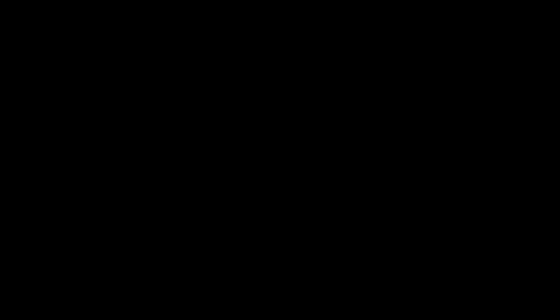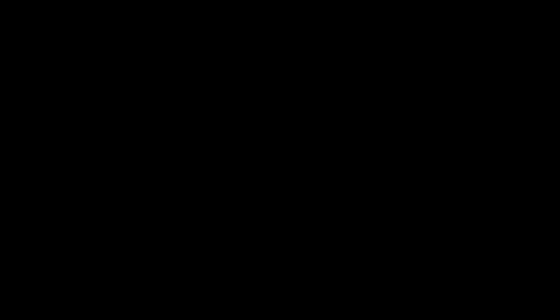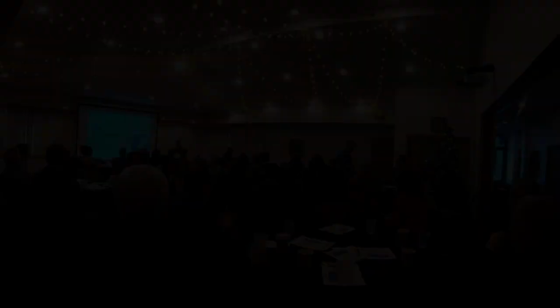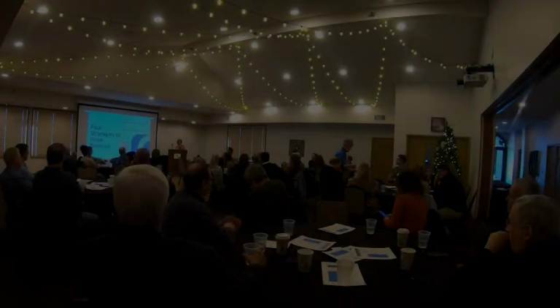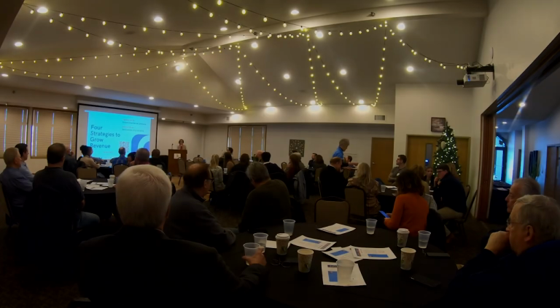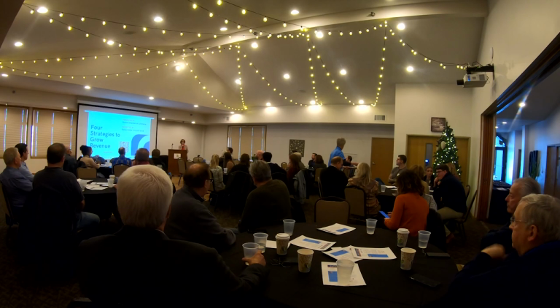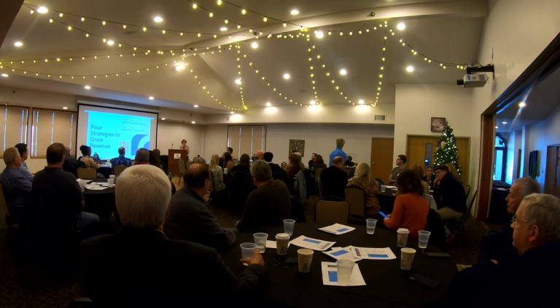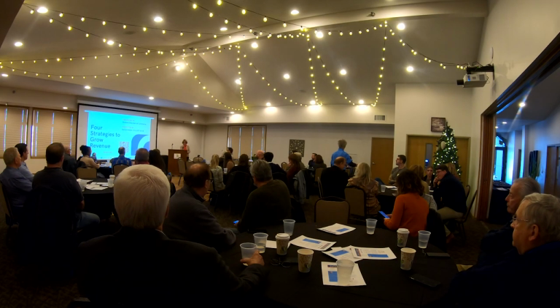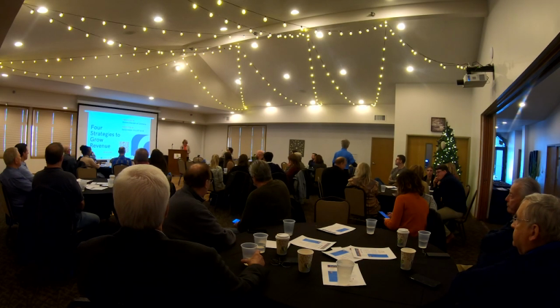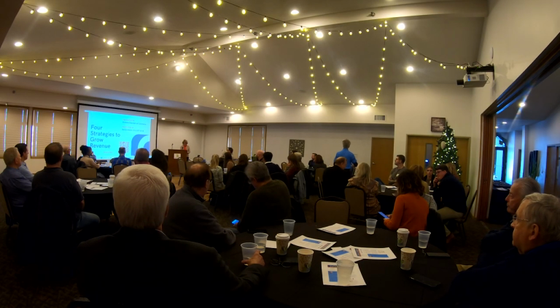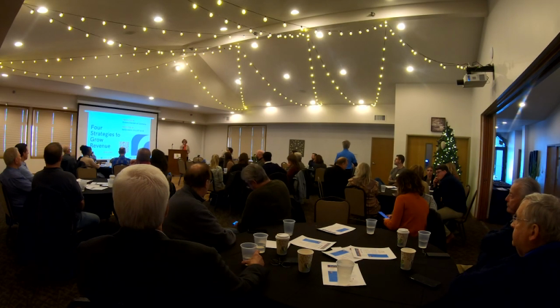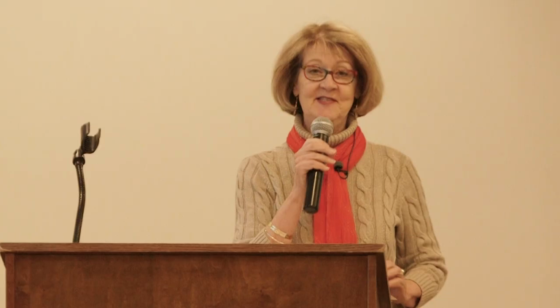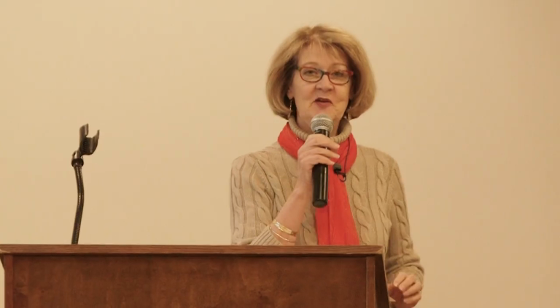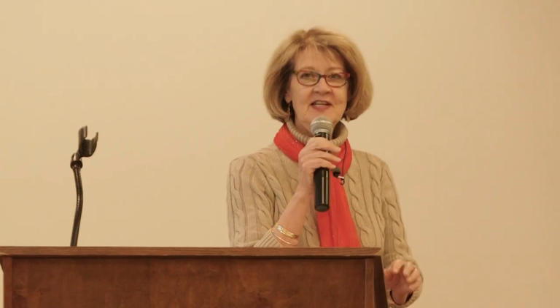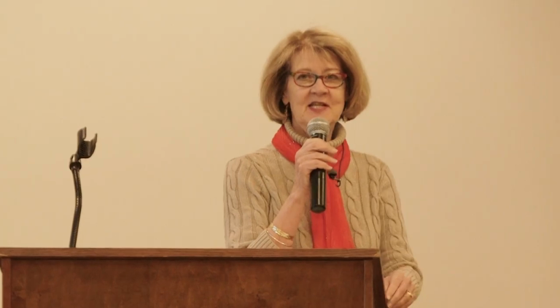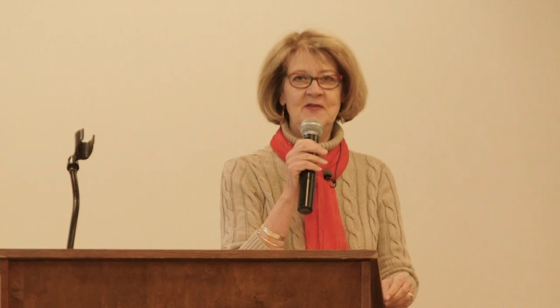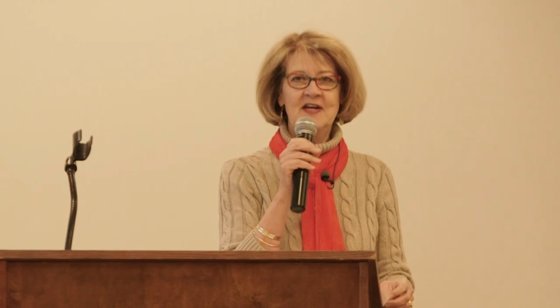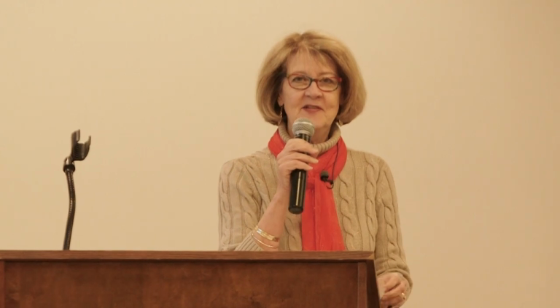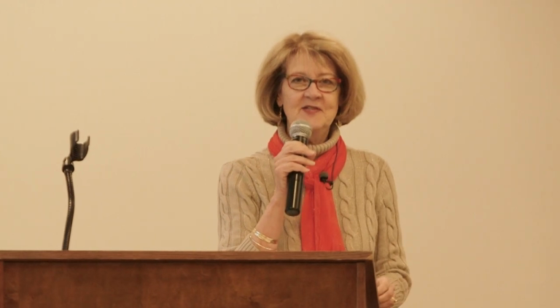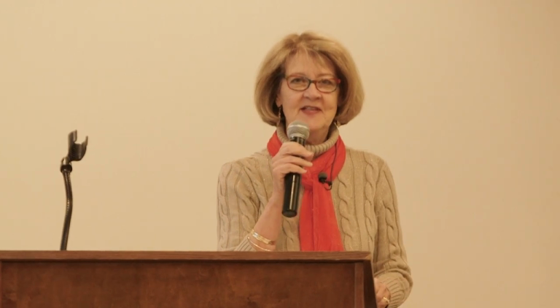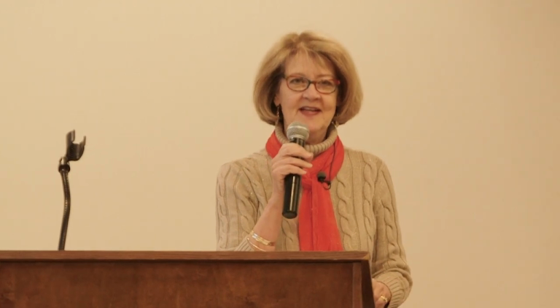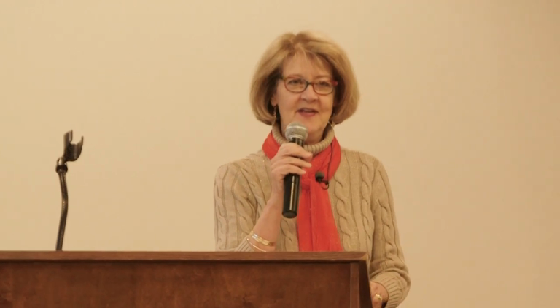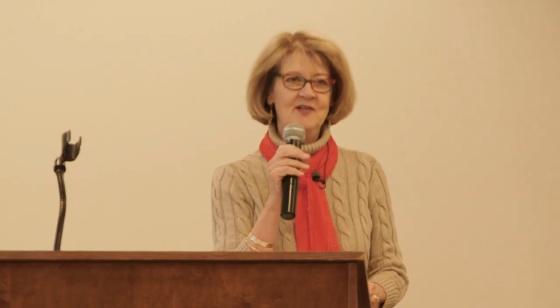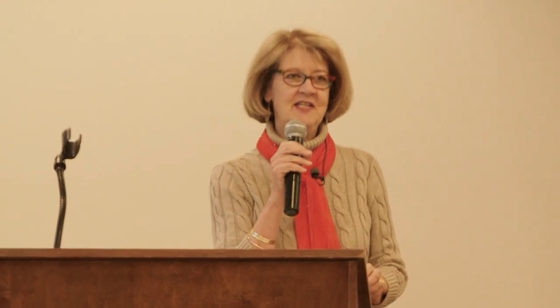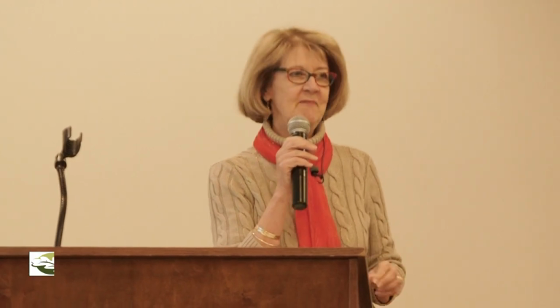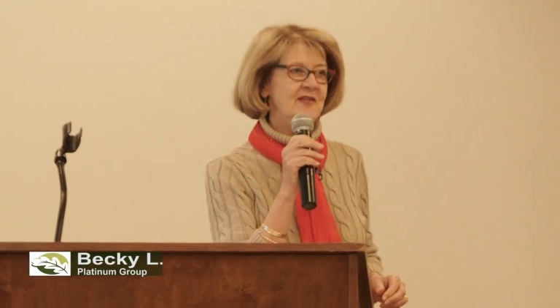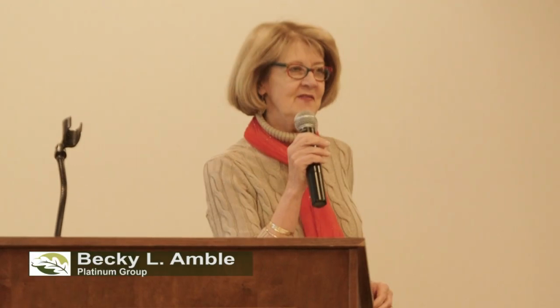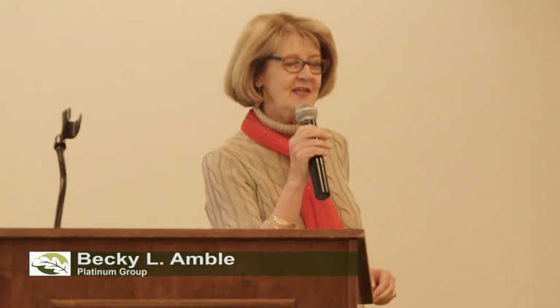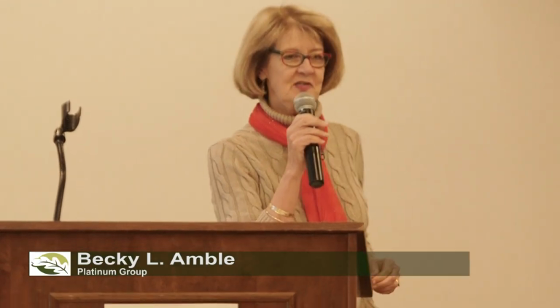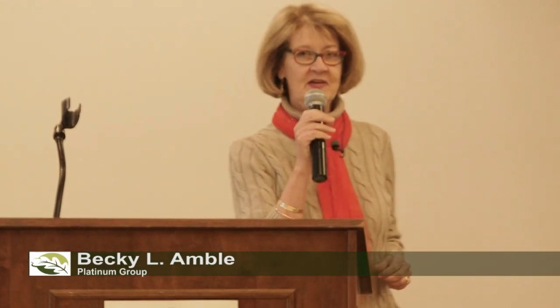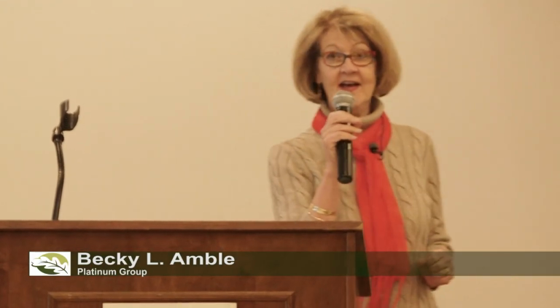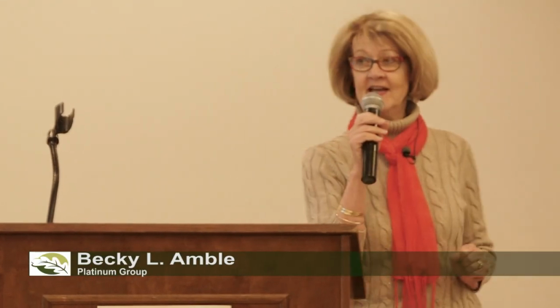I am very happy to be here. I think this is a great Chamber of Commerce. There's a lot of energy and positive things going on.